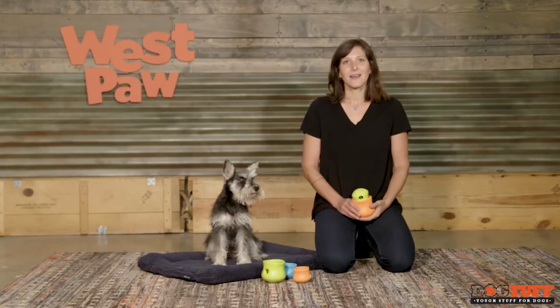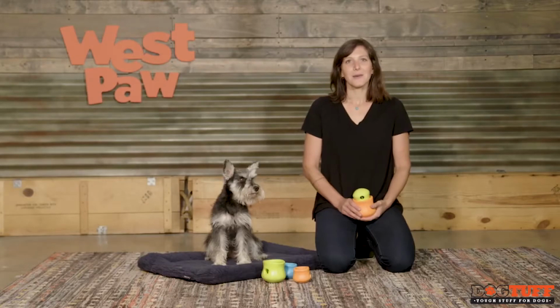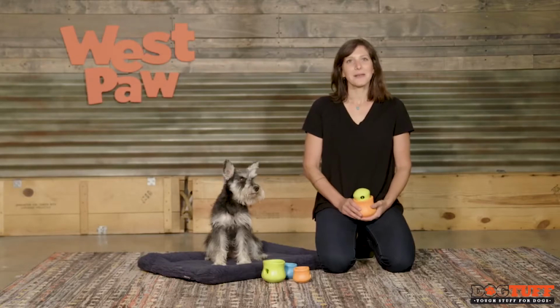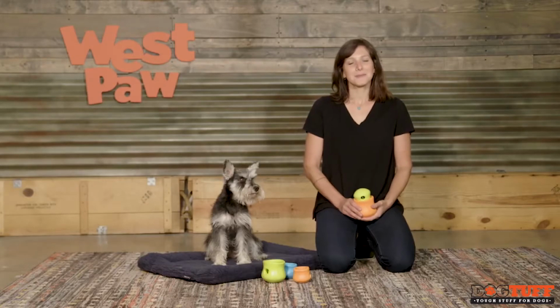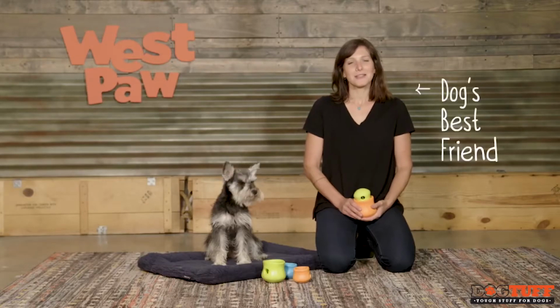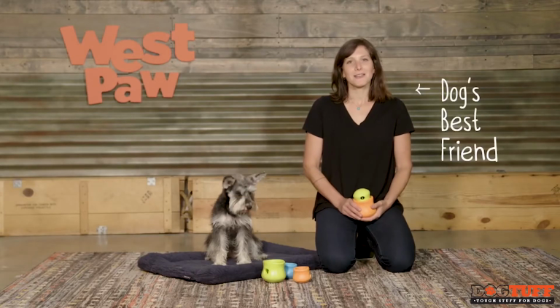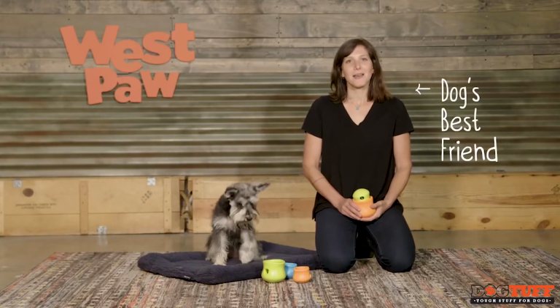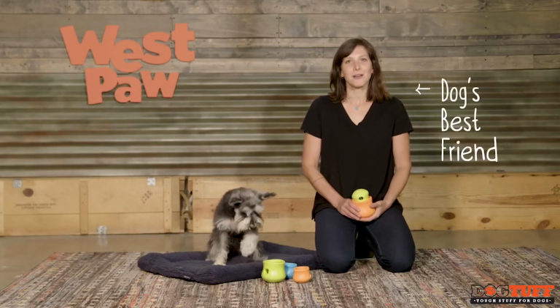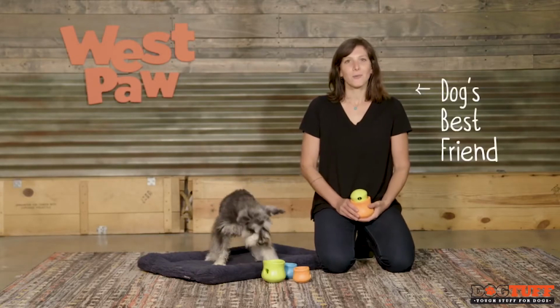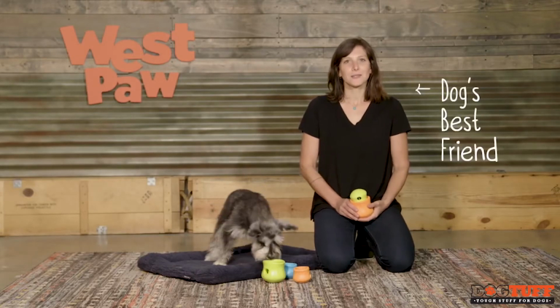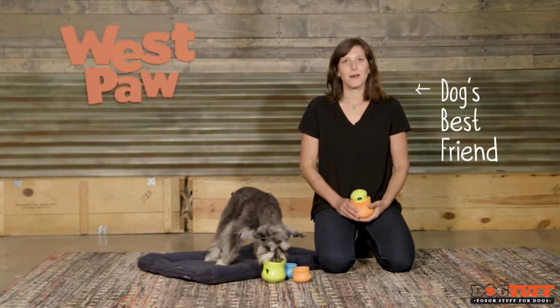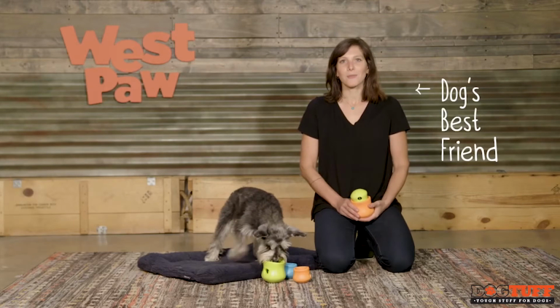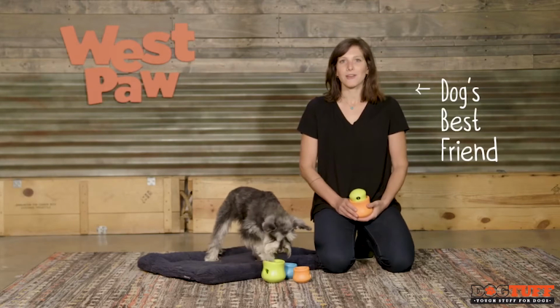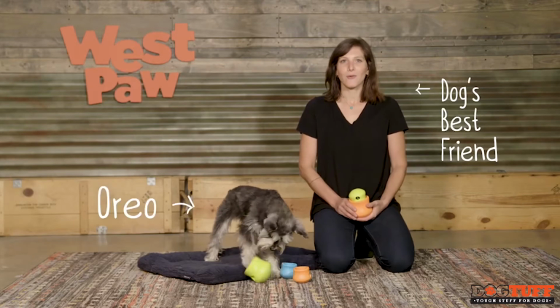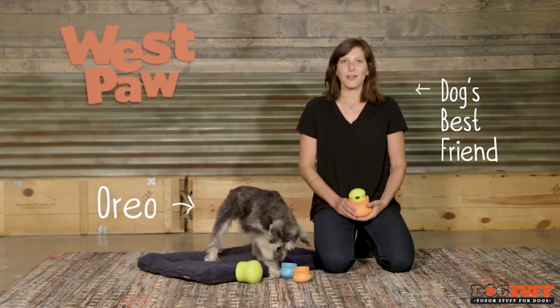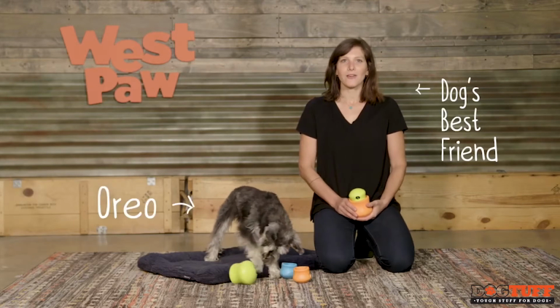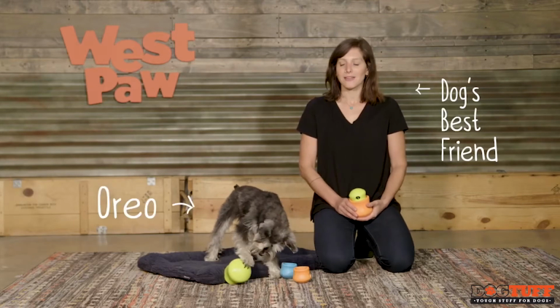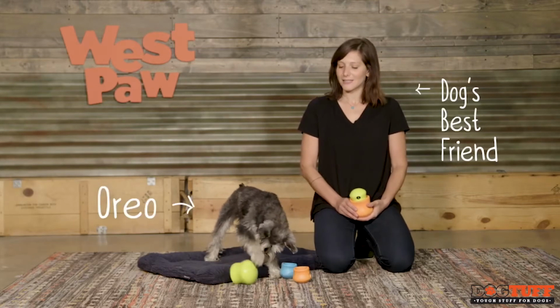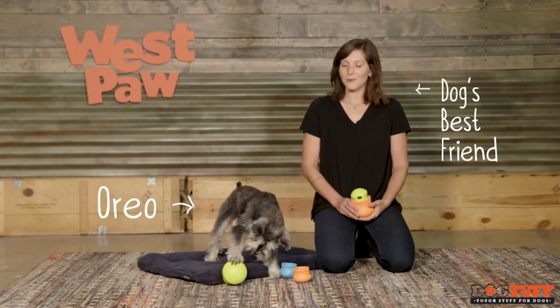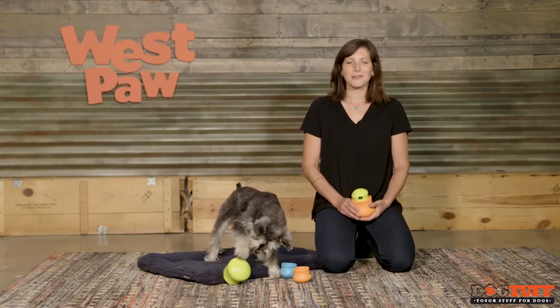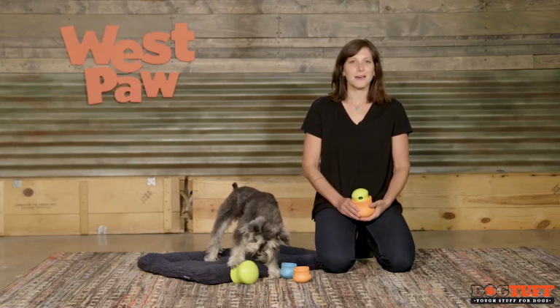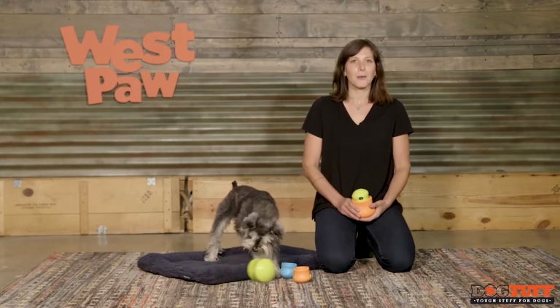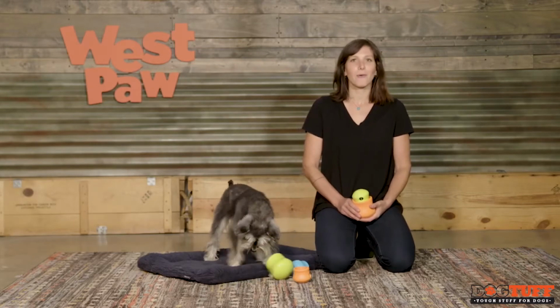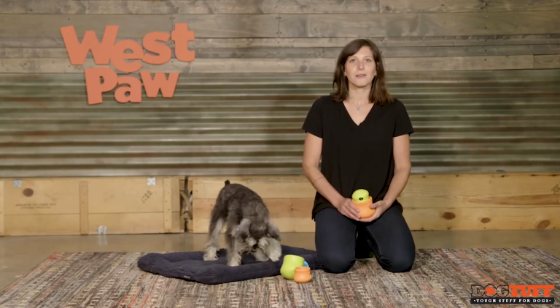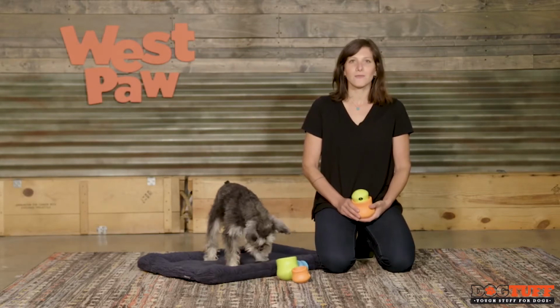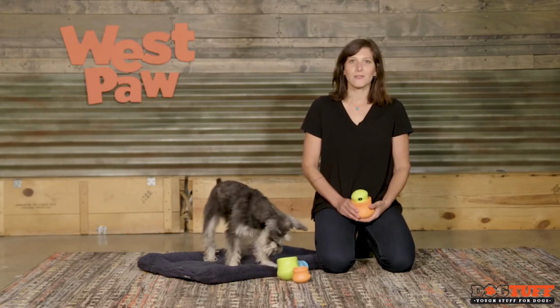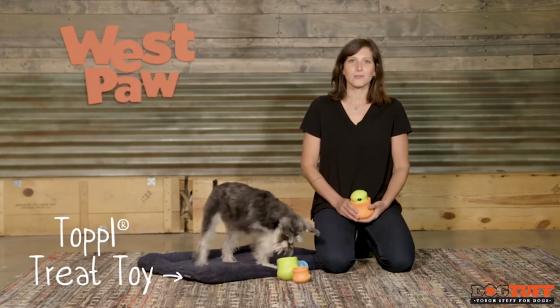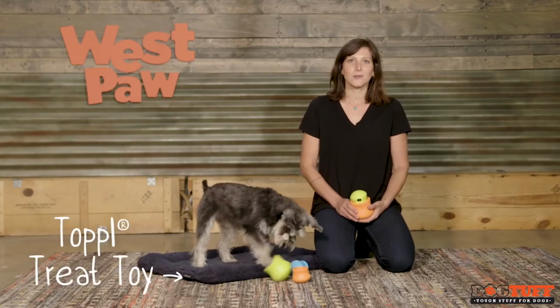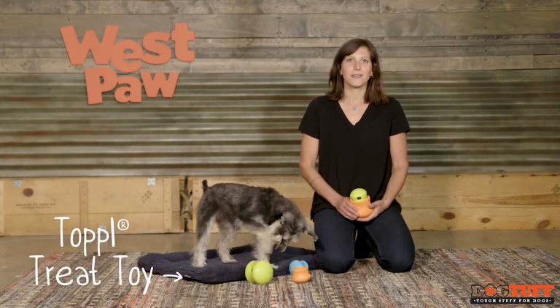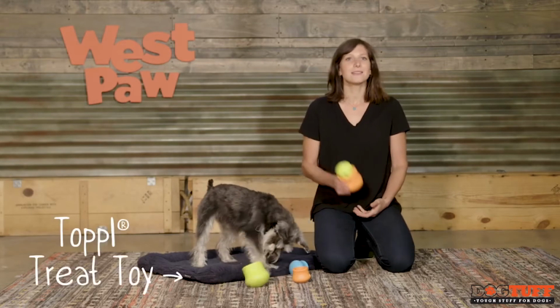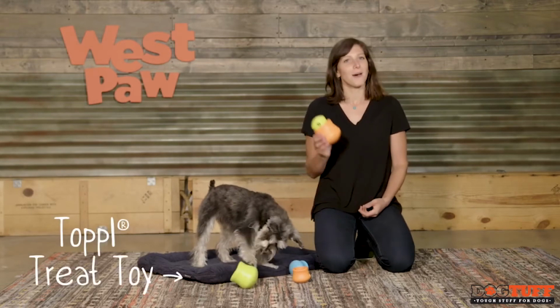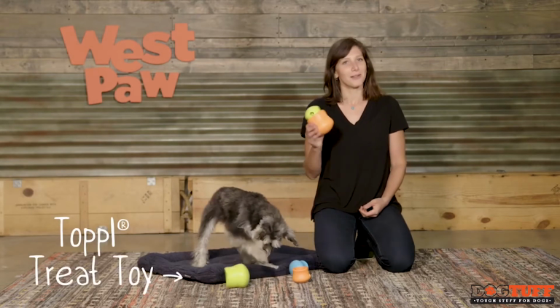Hi, my name is Rachel. I'm here from Westpaw with my friend Oreo, and today we're going to talk about Oreo's favorite treat toy, the Topple.